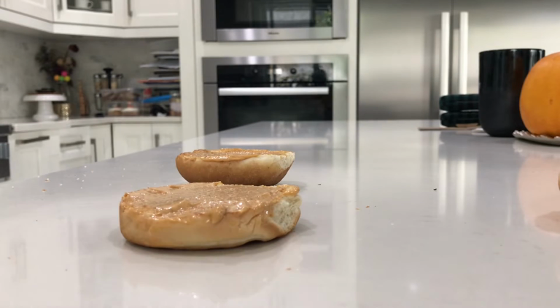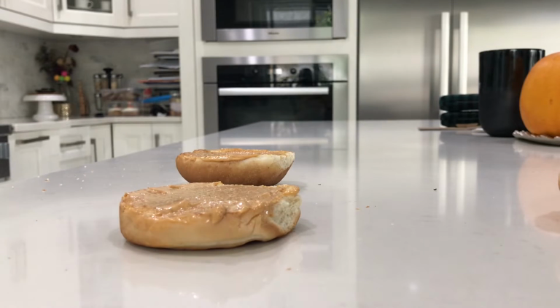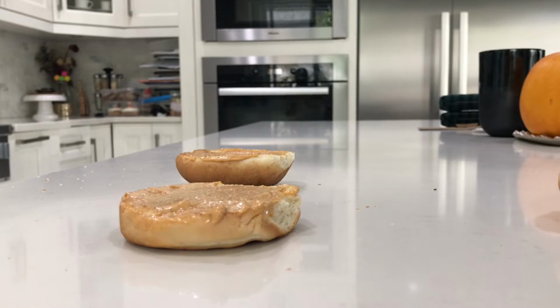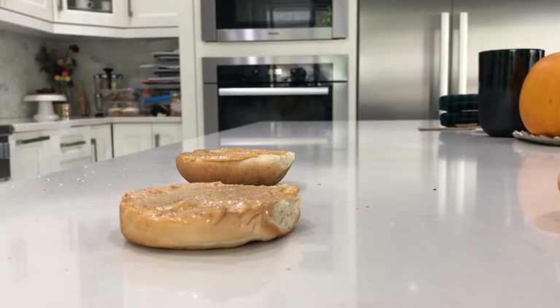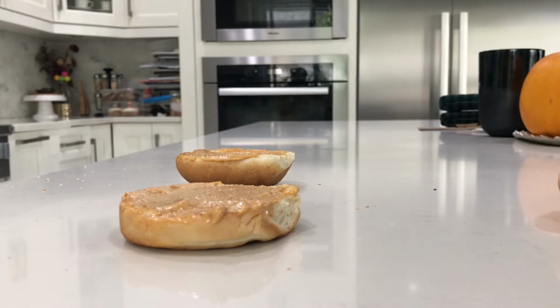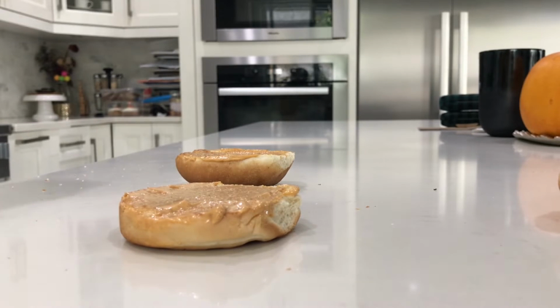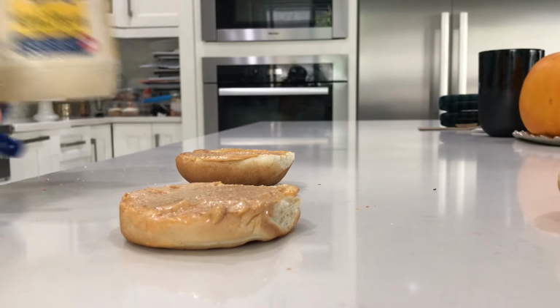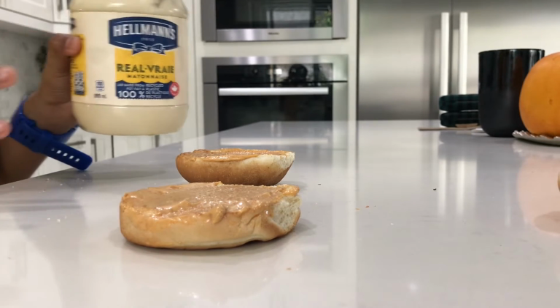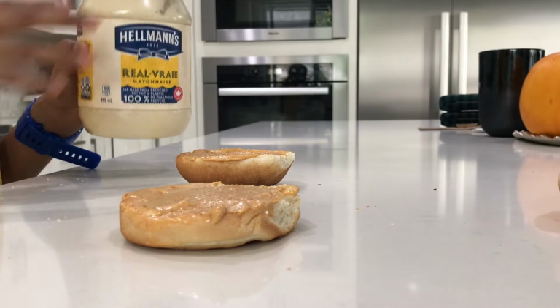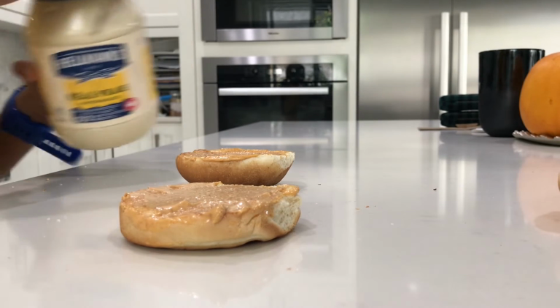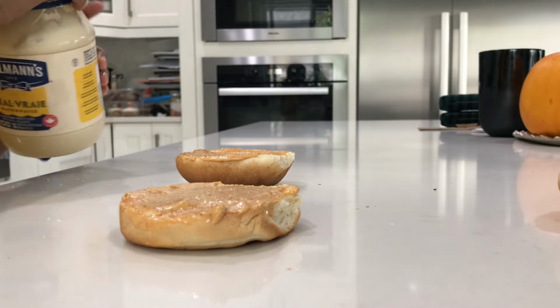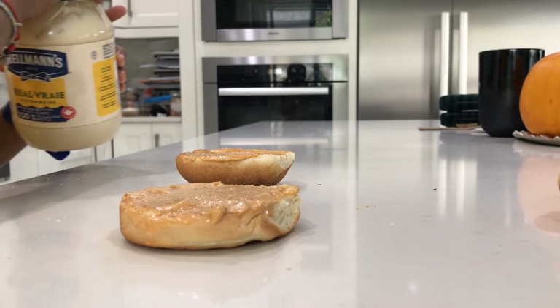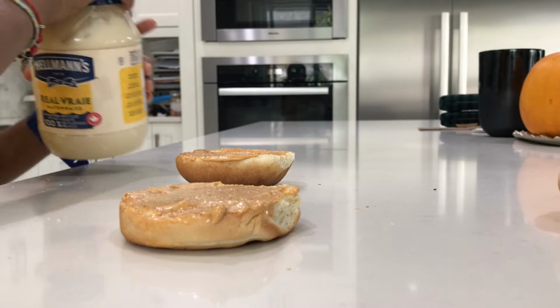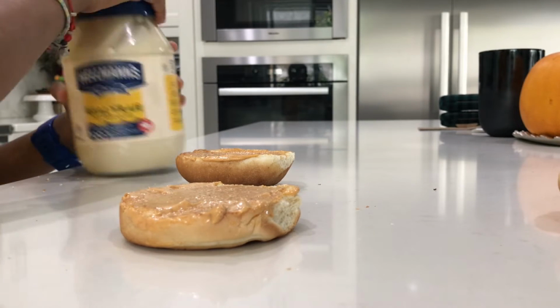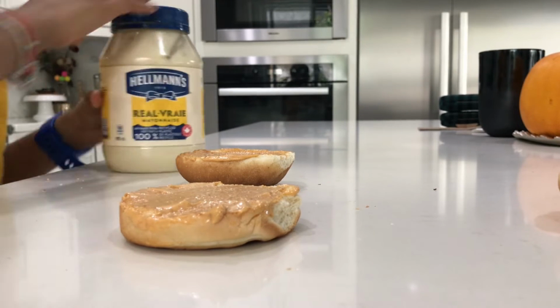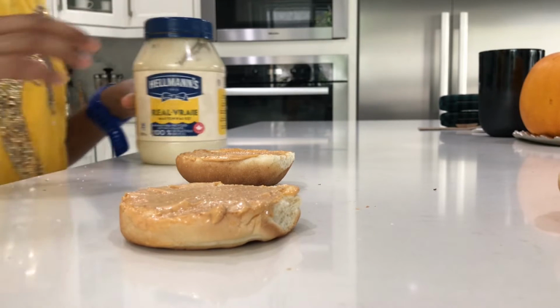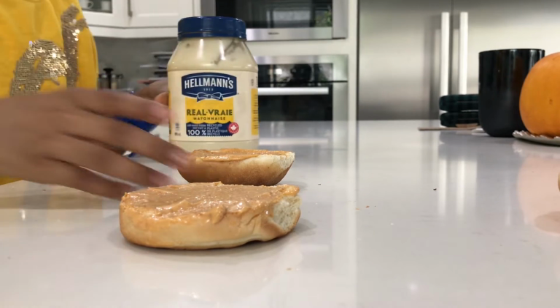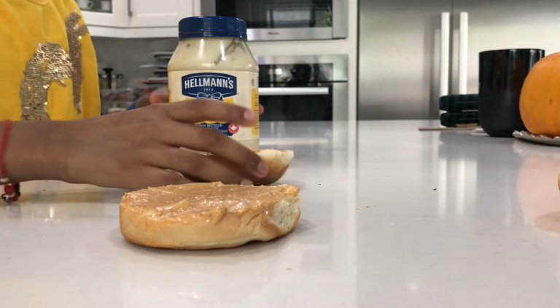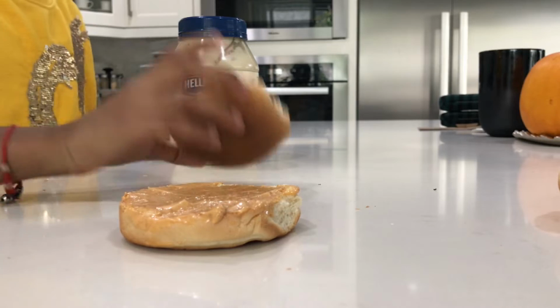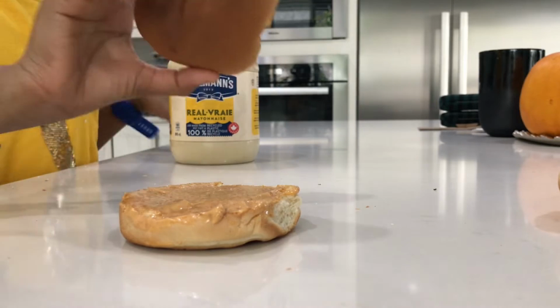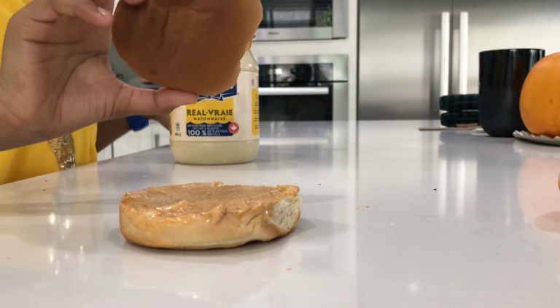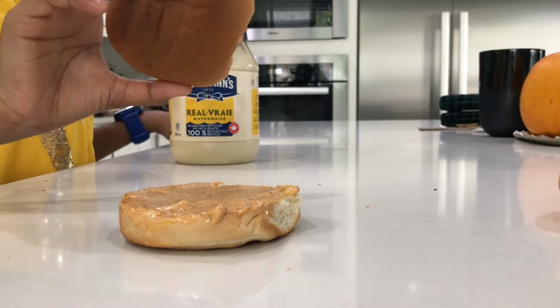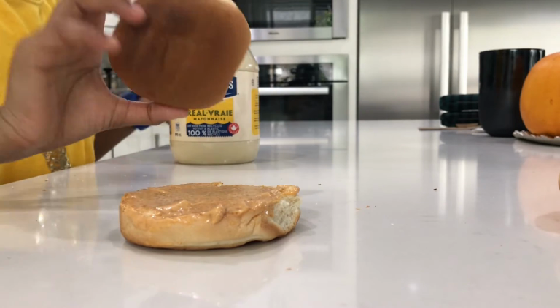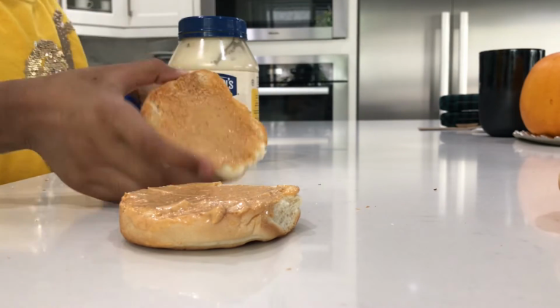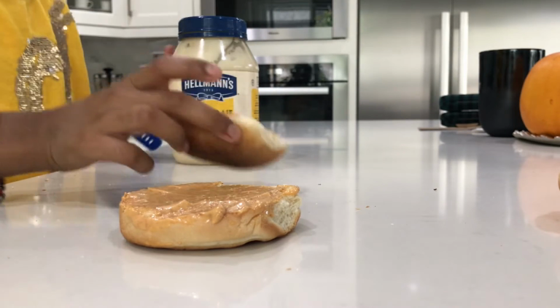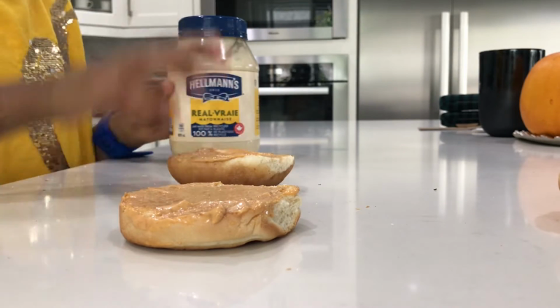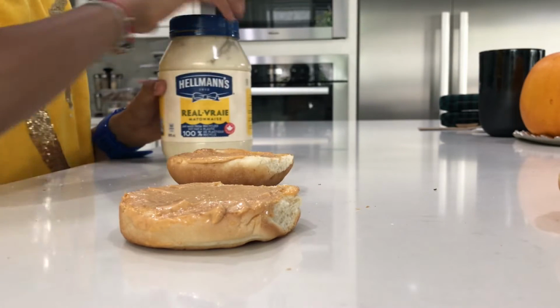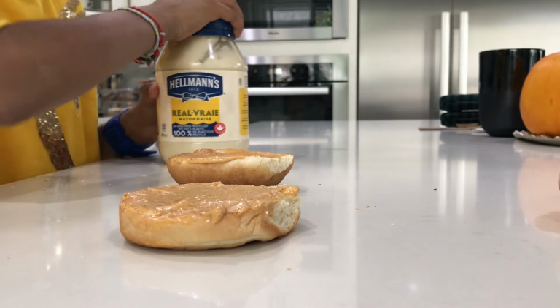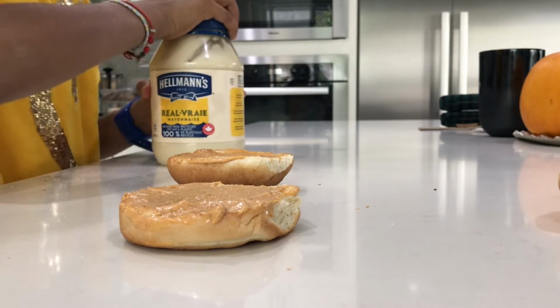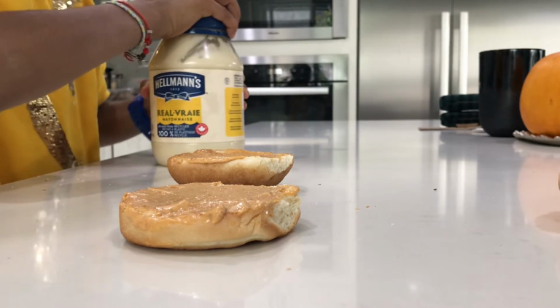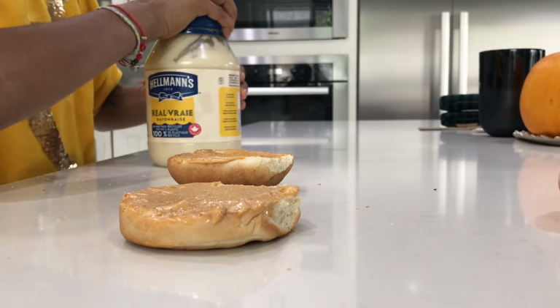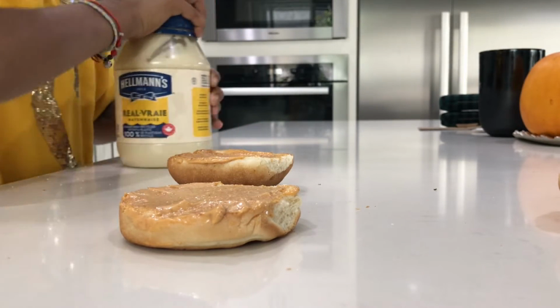Next I'm going to put some mayonnaise on. I'm actually using burger buns, but you guys can use bread if you want.